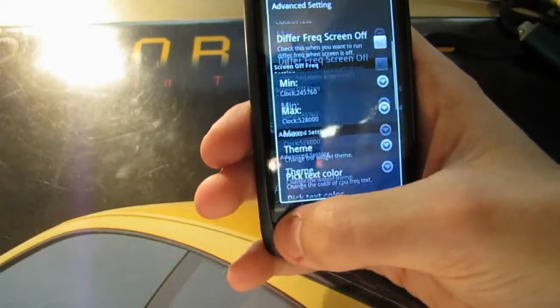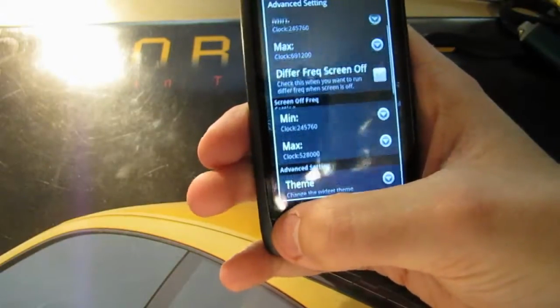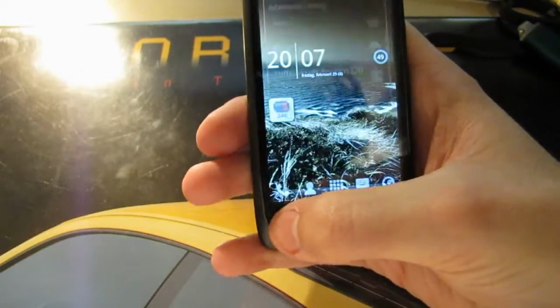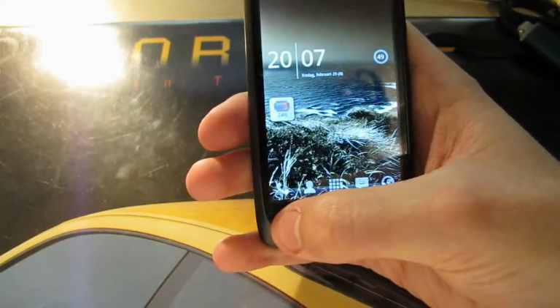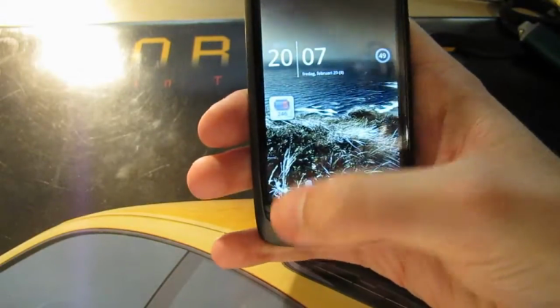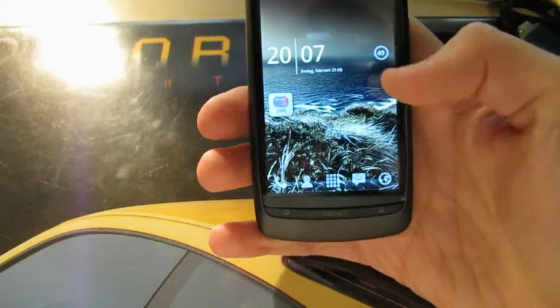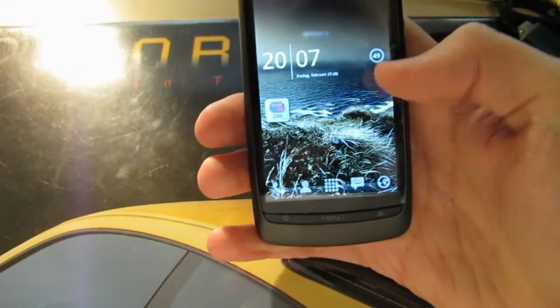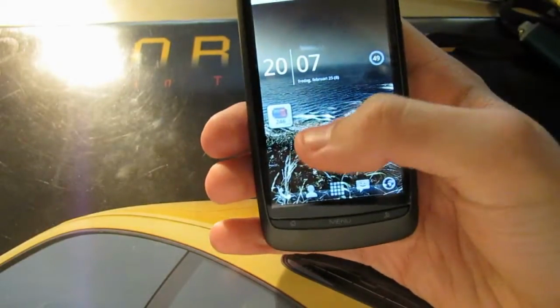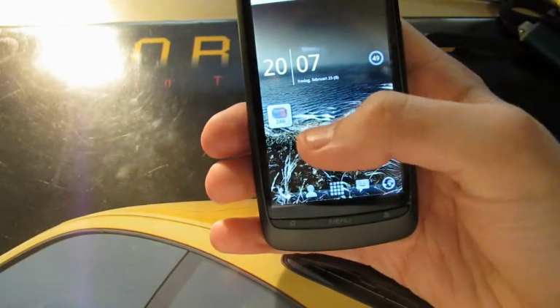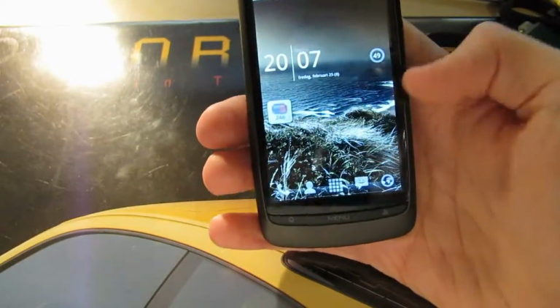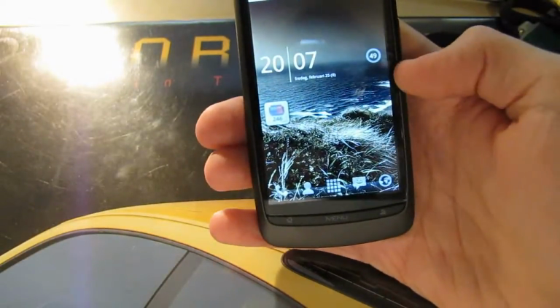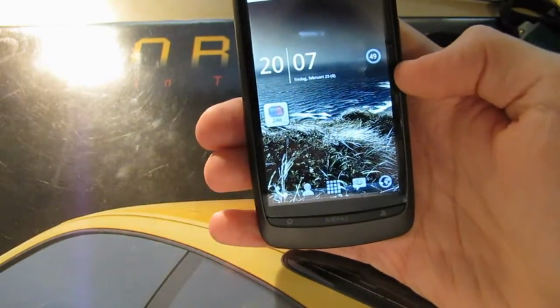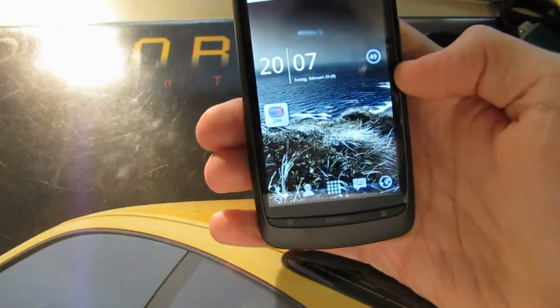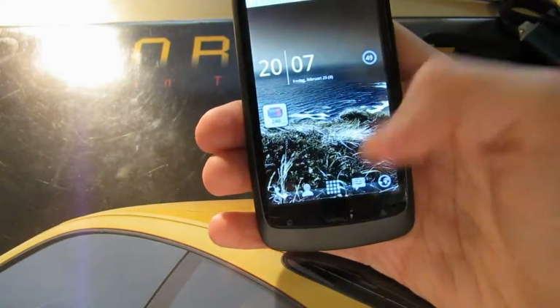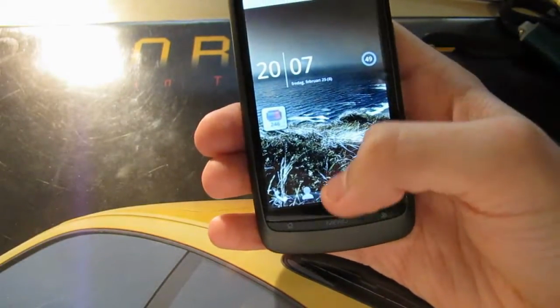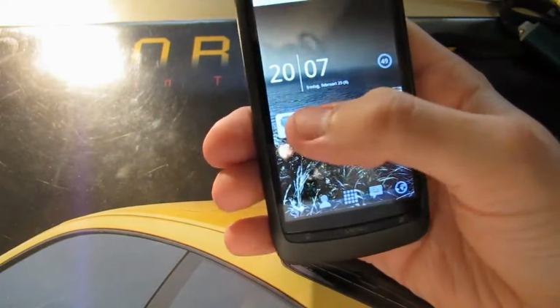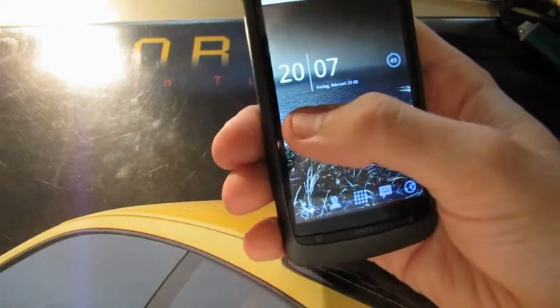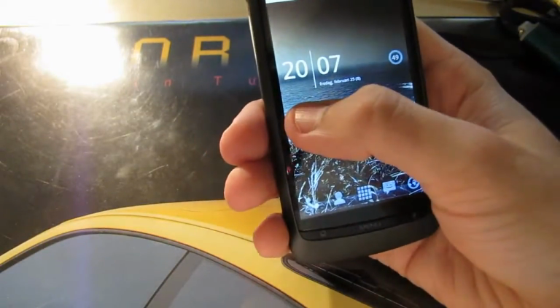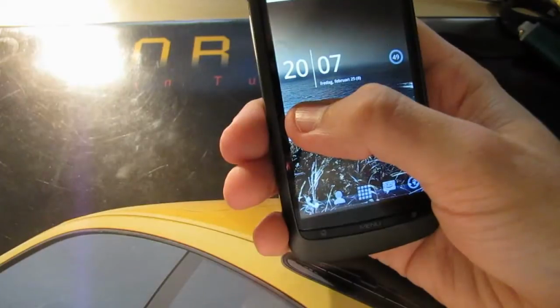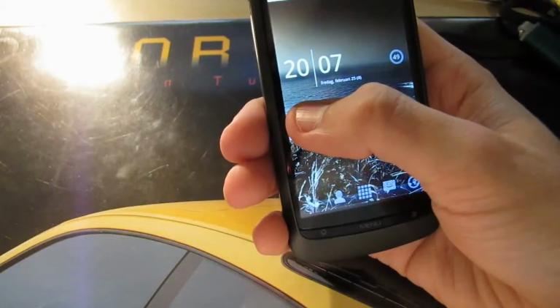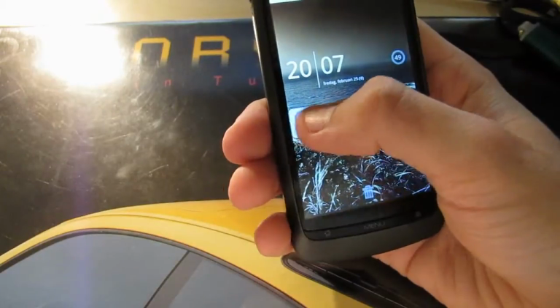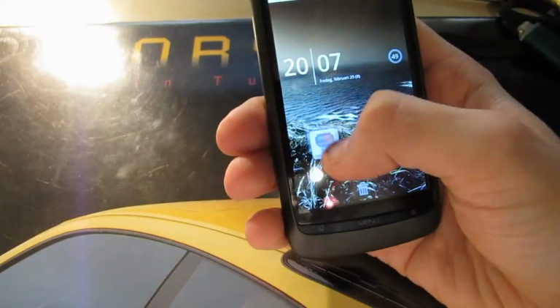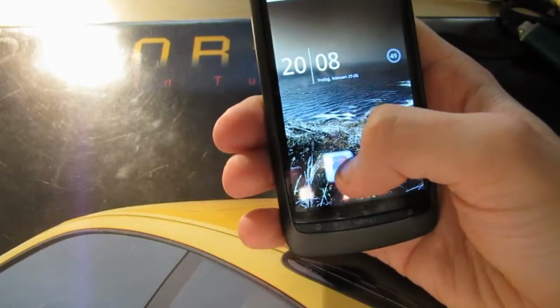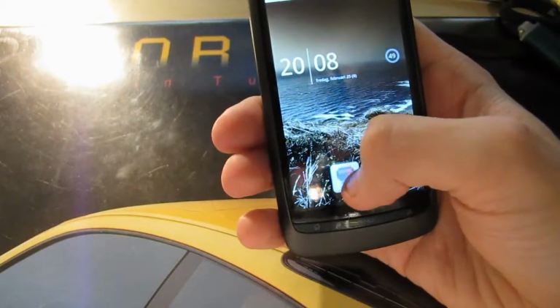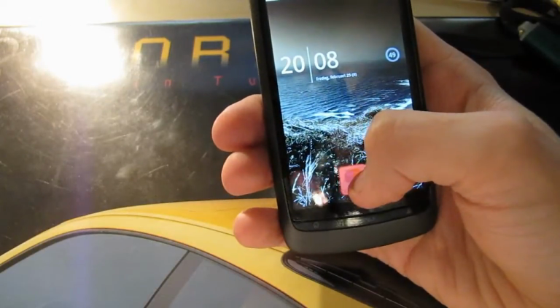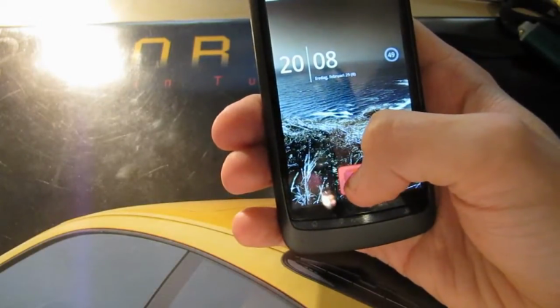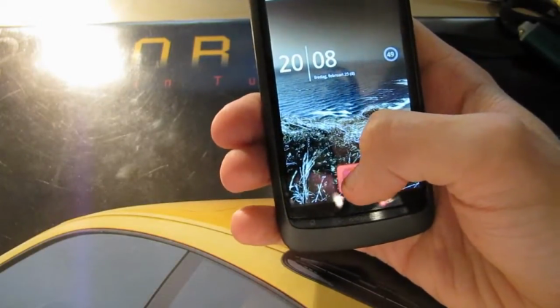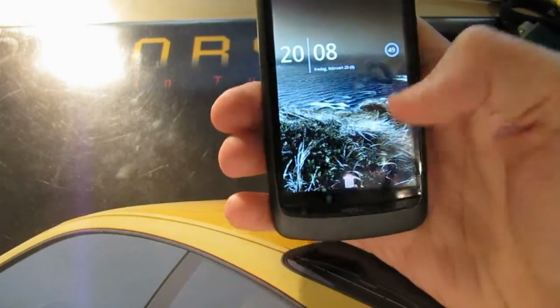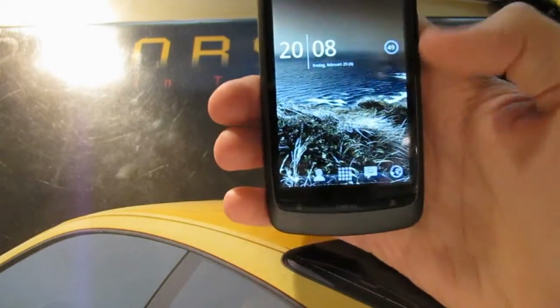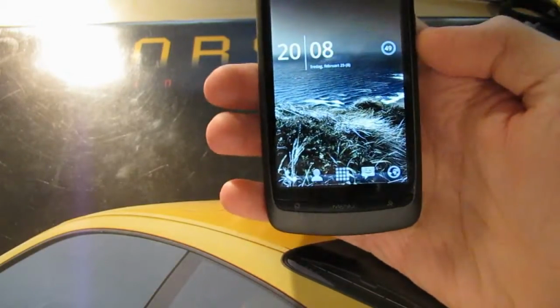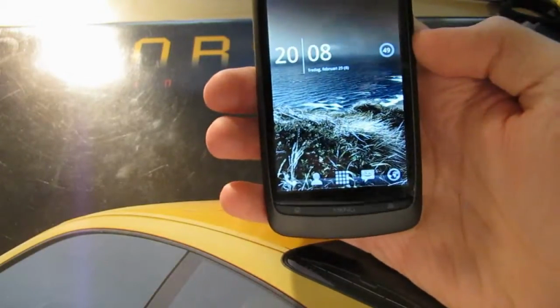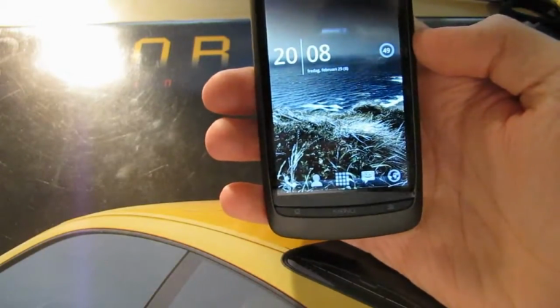Once this is done, you can remove the widget from the home screen if you would like.